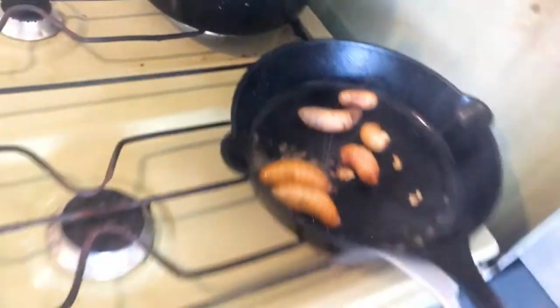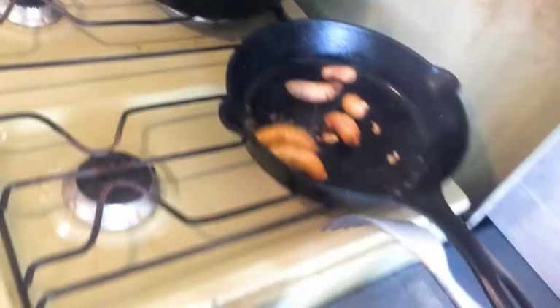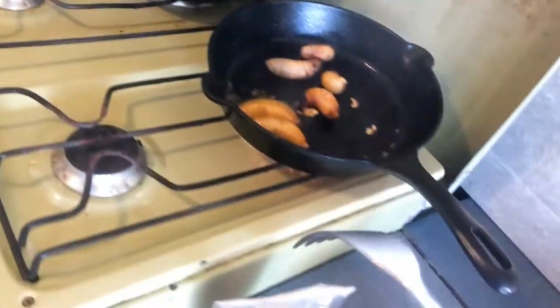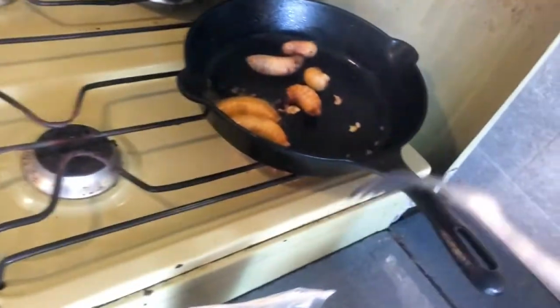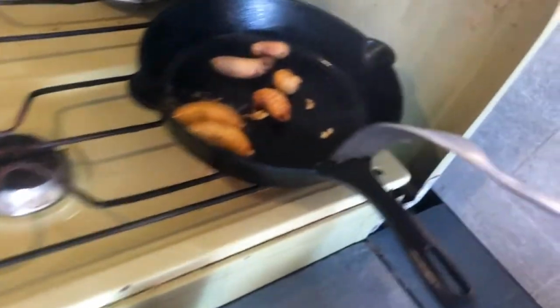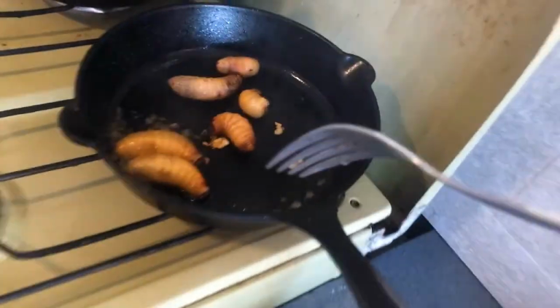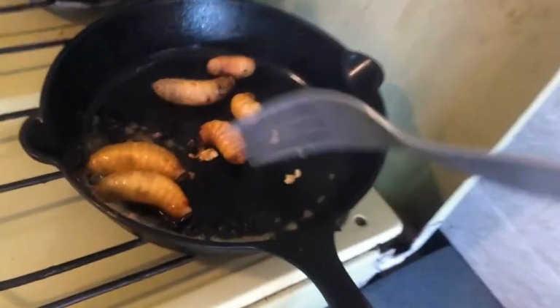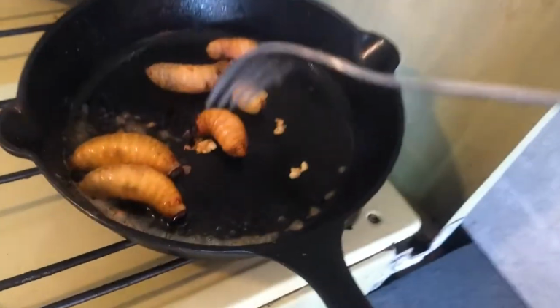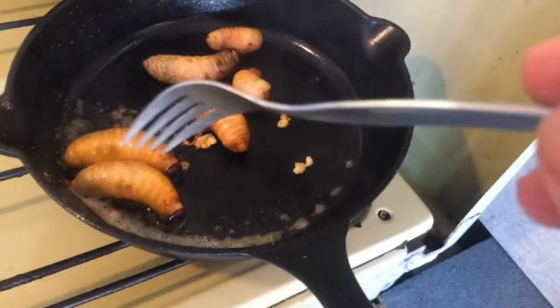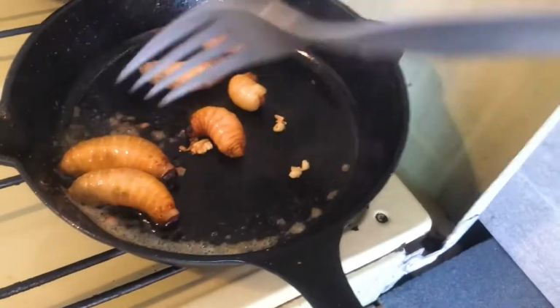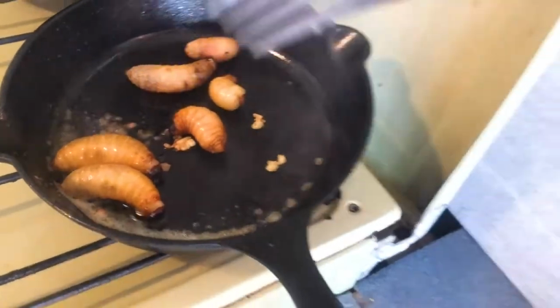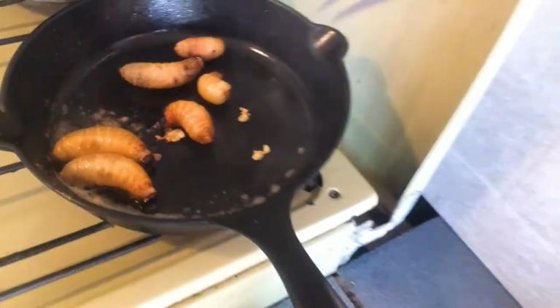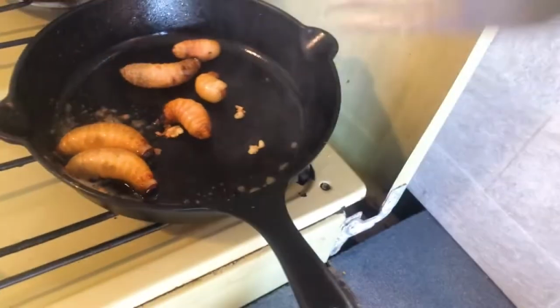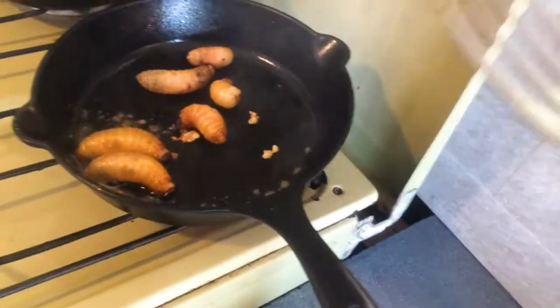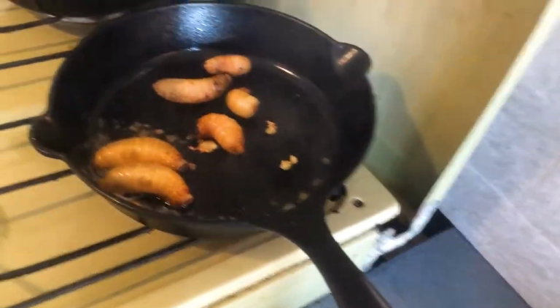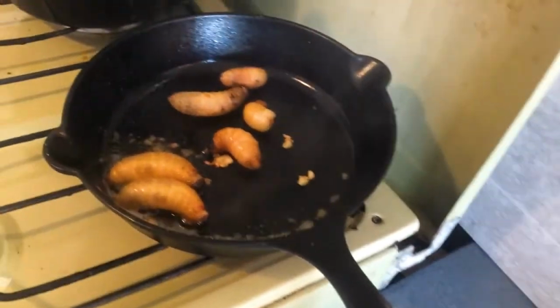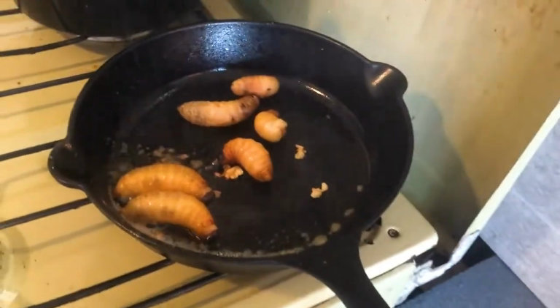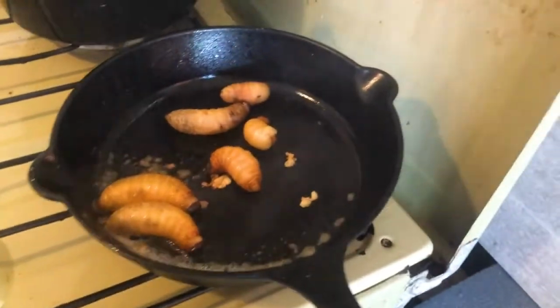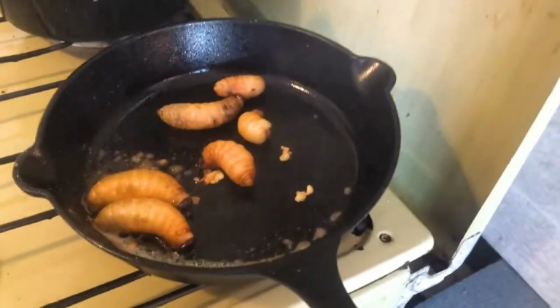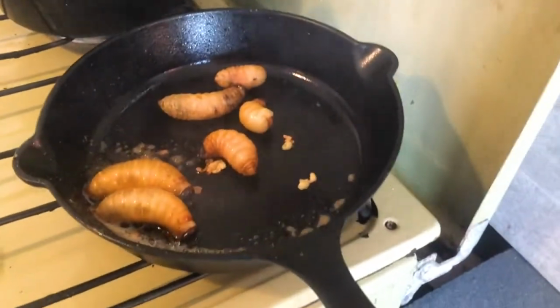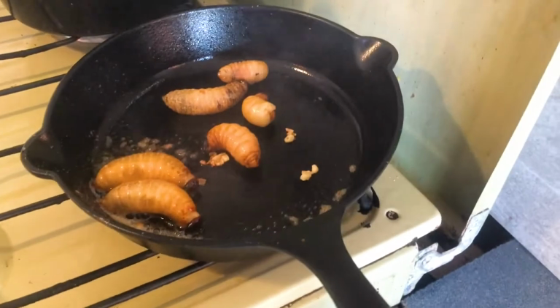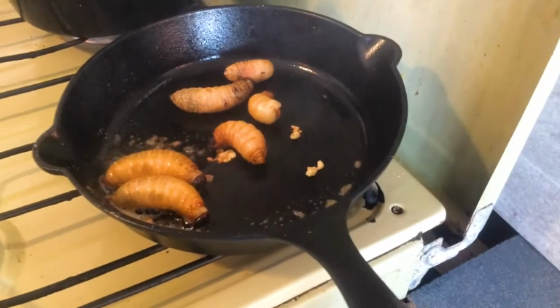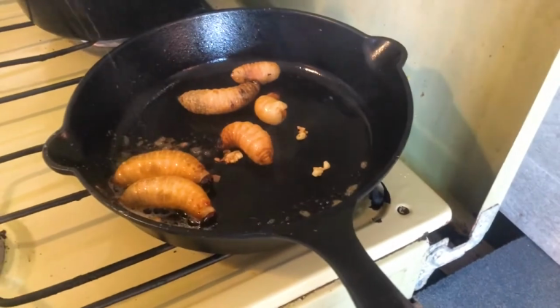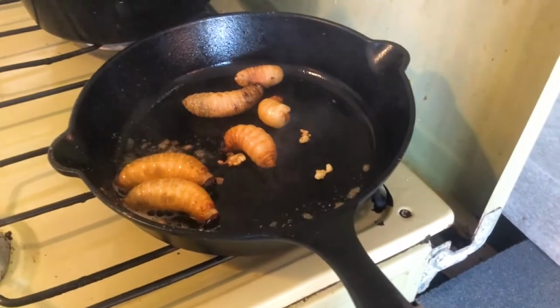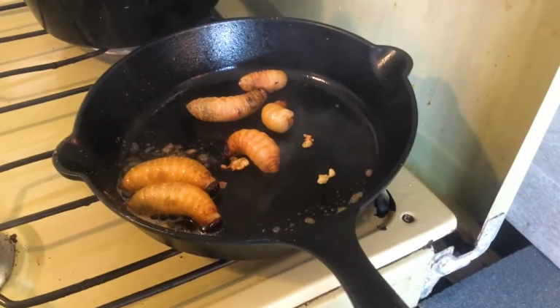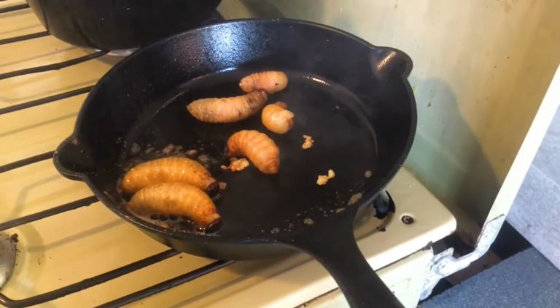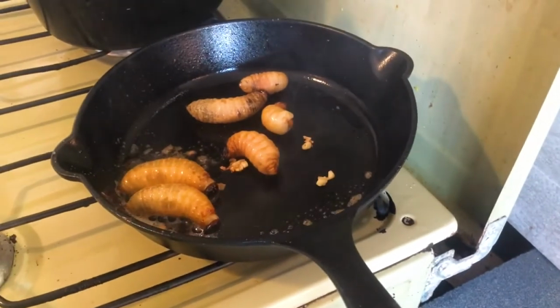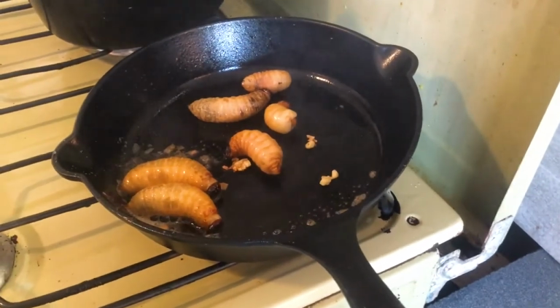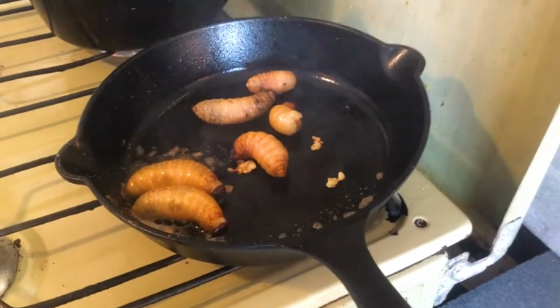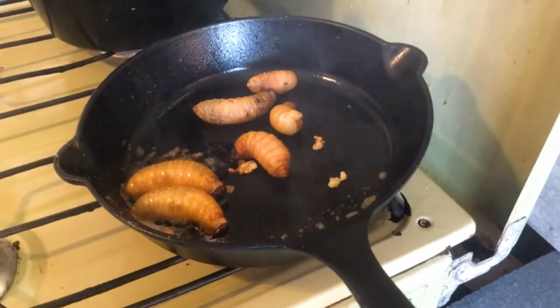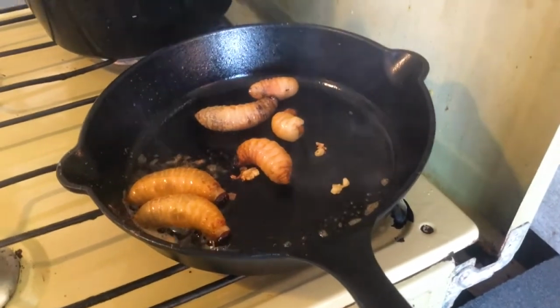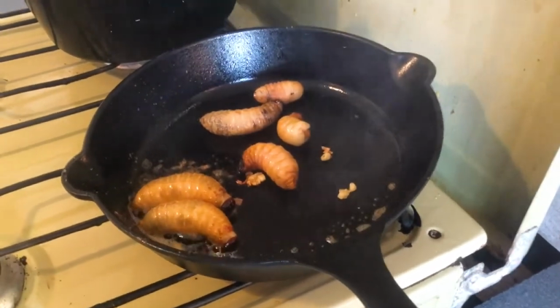We're getting sprayed! Yeah, that happens a lot — you gotta watch out. The worms are really going!